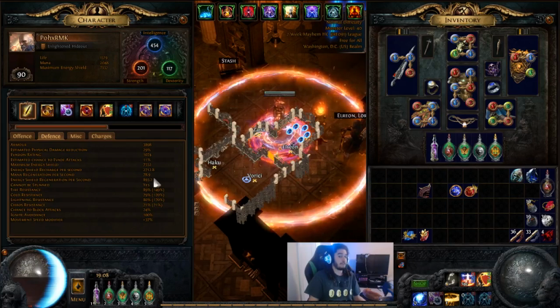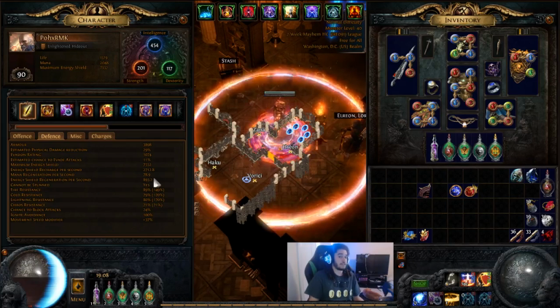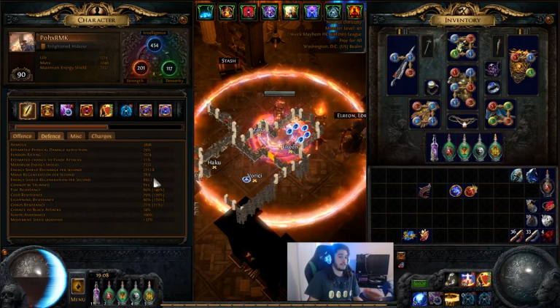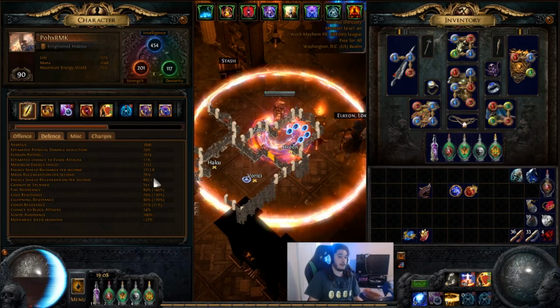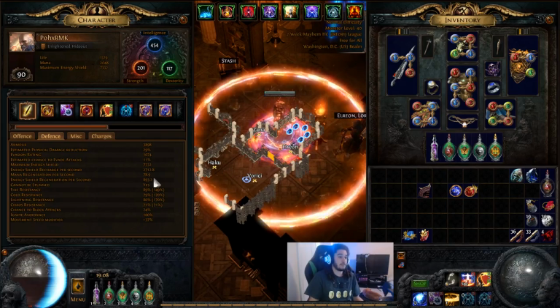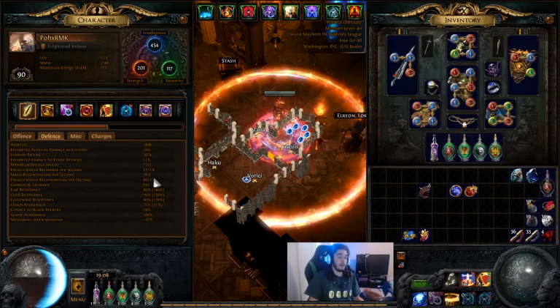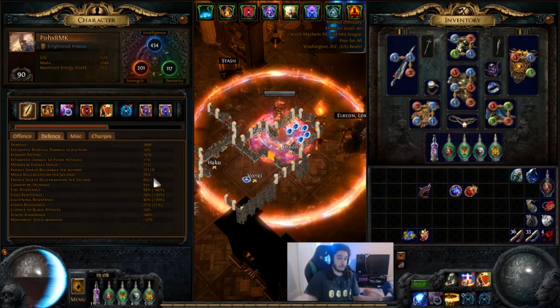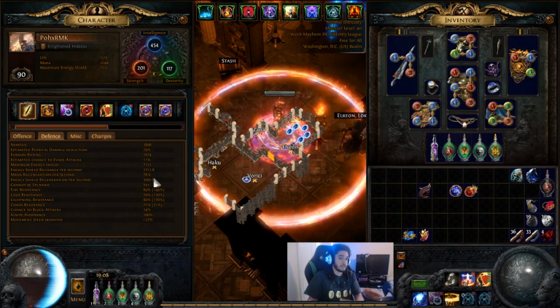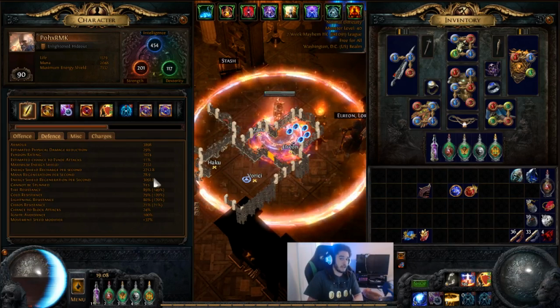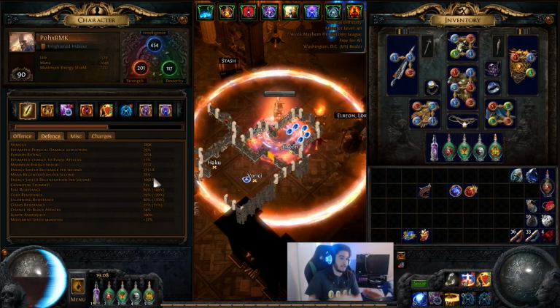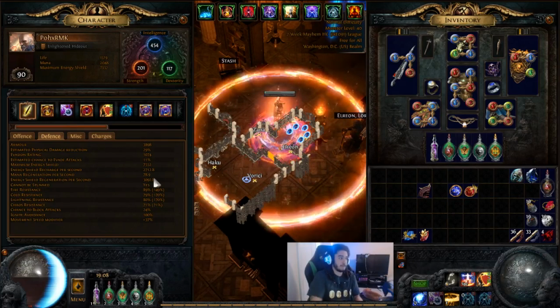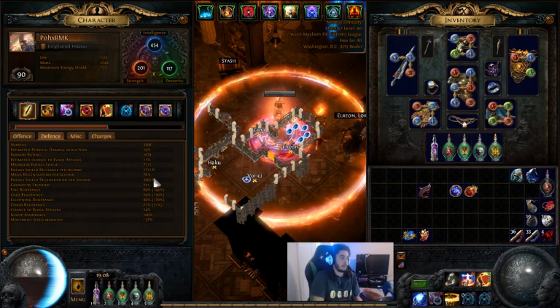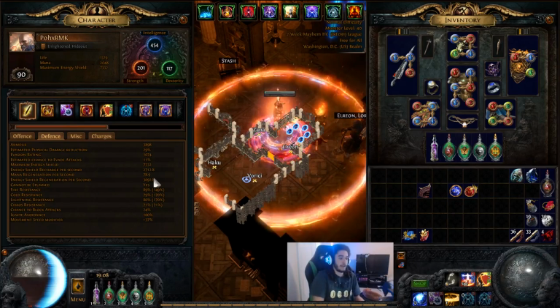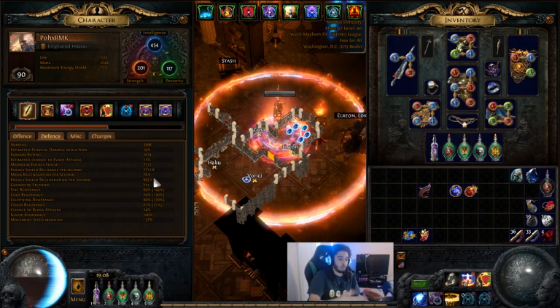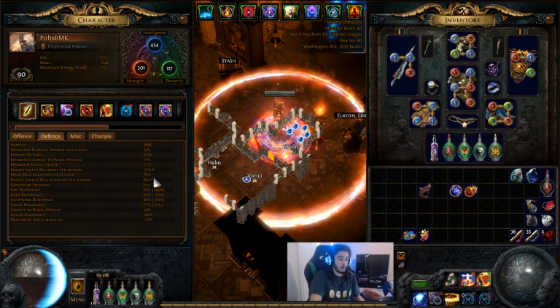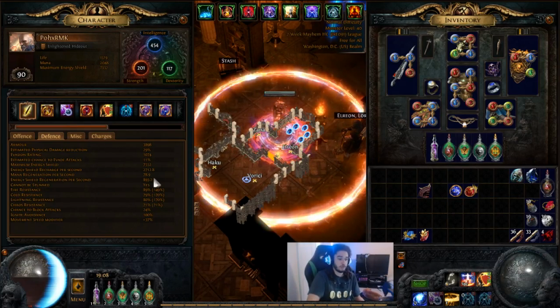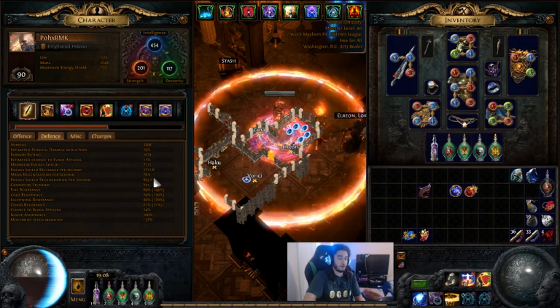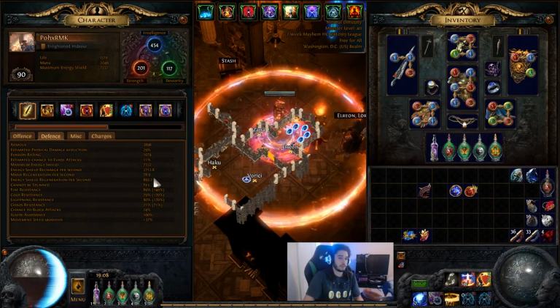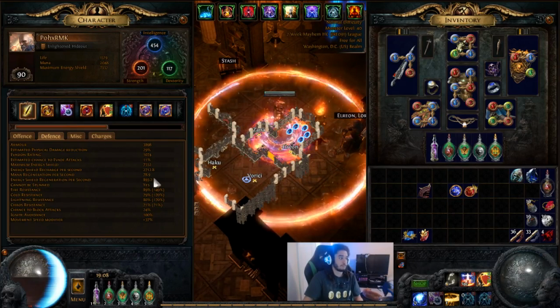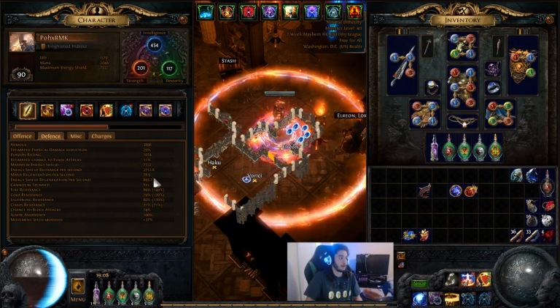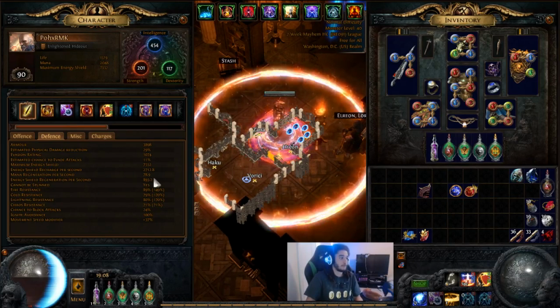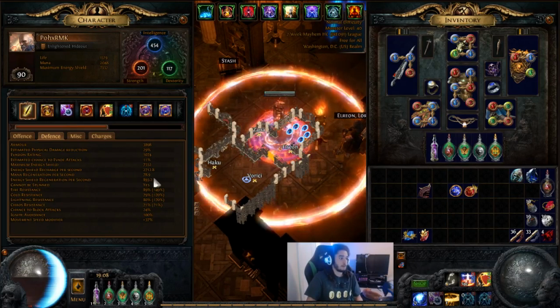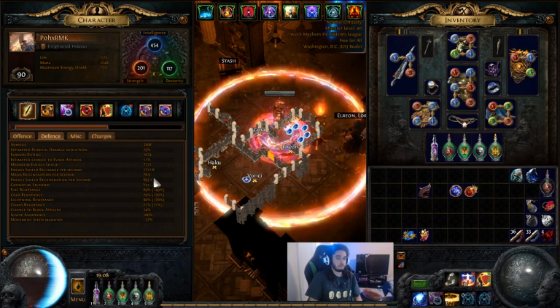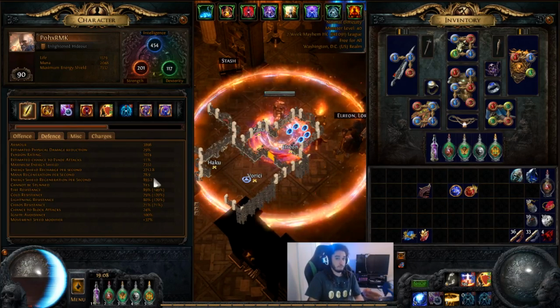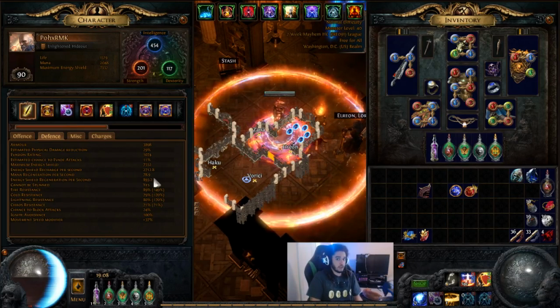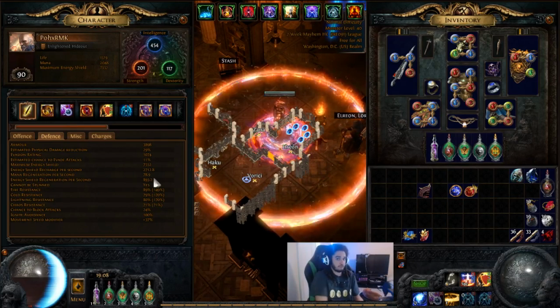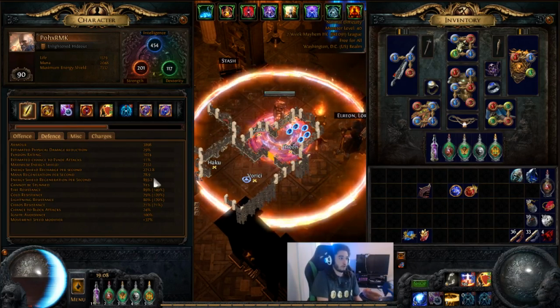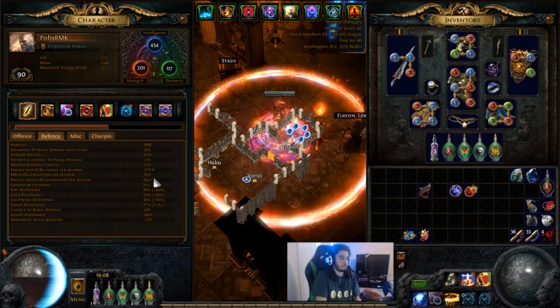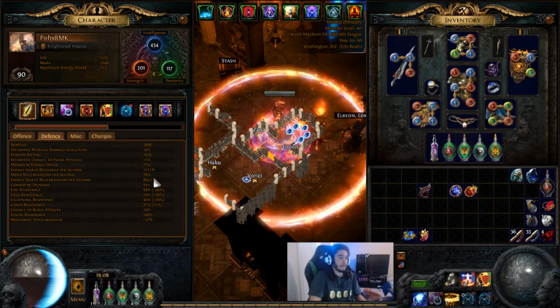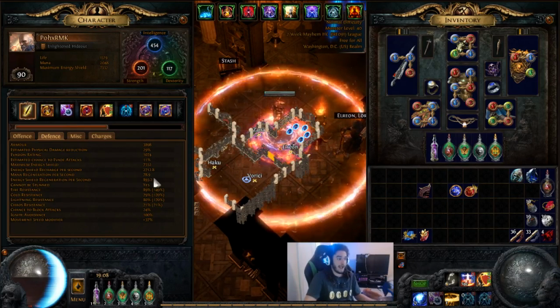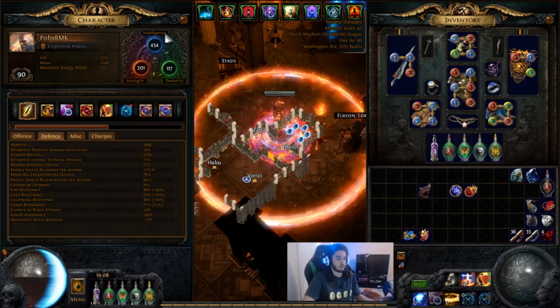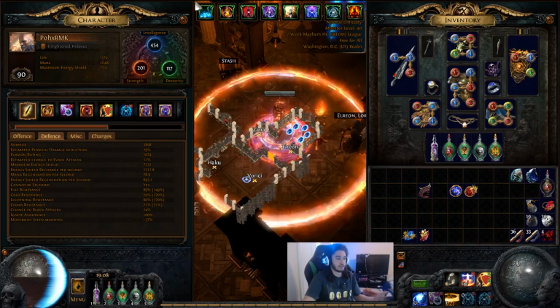We'll be sitting at easily — on this bad character — about 2,700 ES recharge. You can hit over 4,000 ES recharge plus your regeneration, meaning you're looking at roughly five to six thousand per second in combat with your Vaal Discipline up, plus your four to five max resistances and everything else.